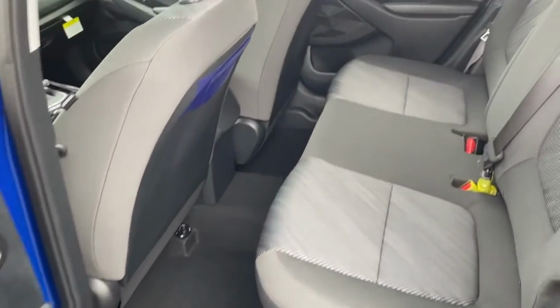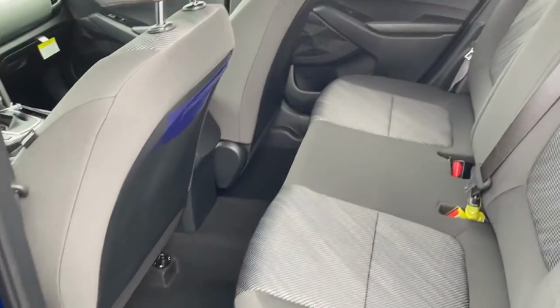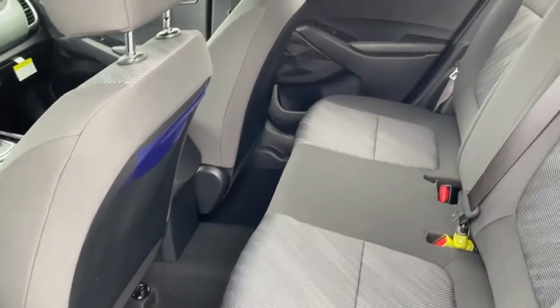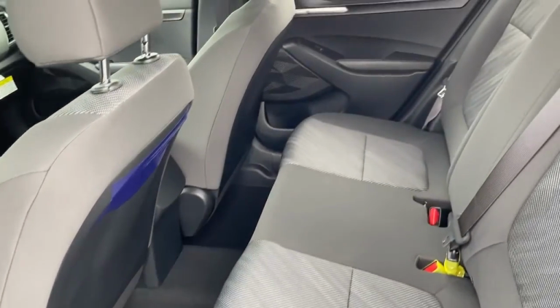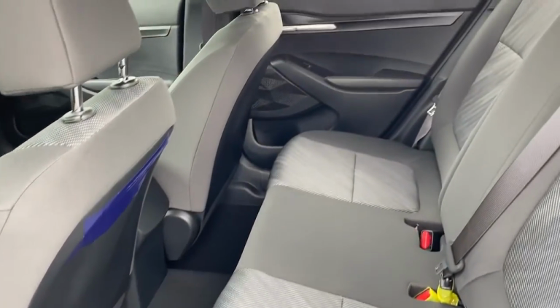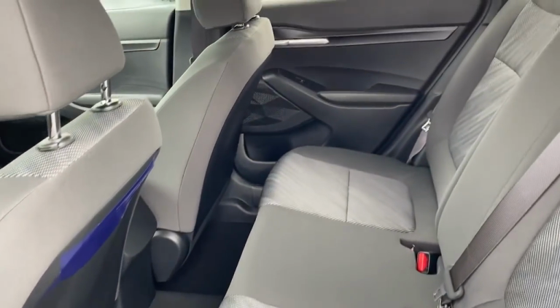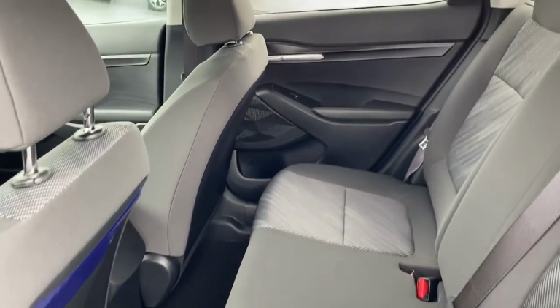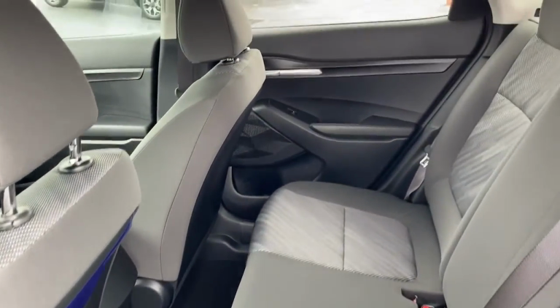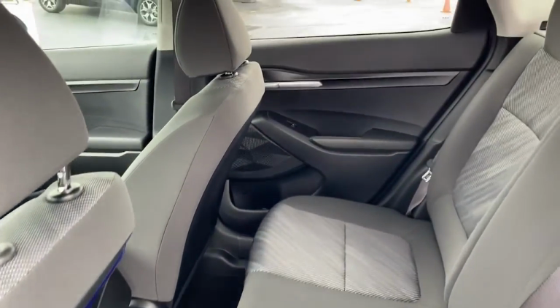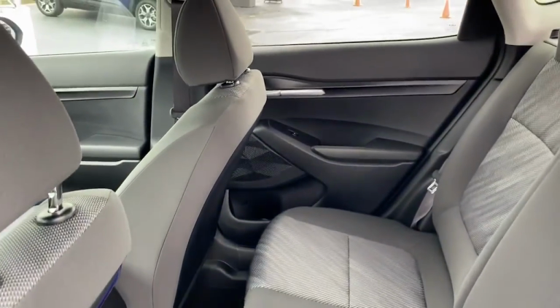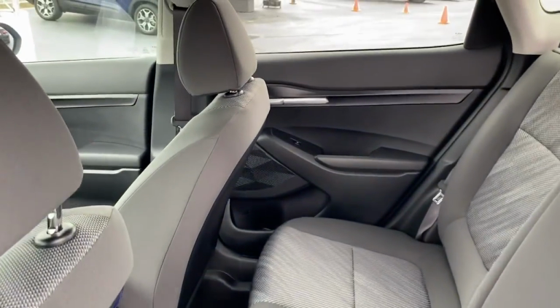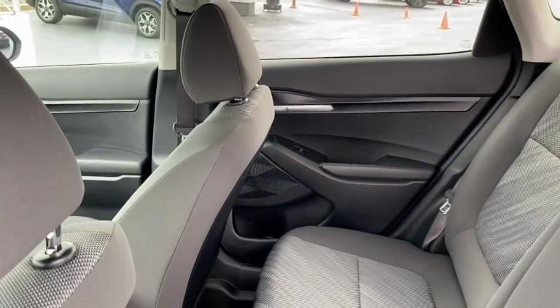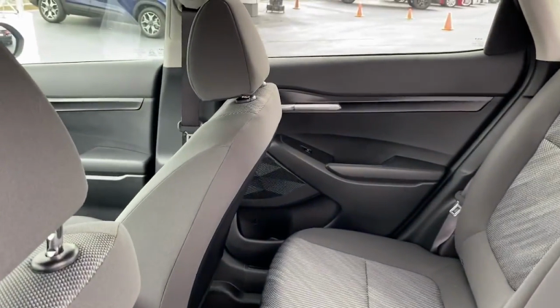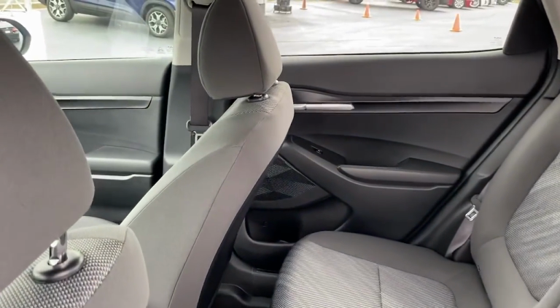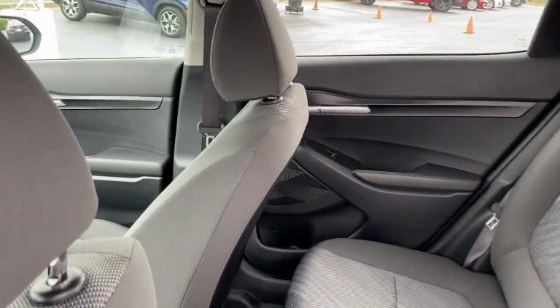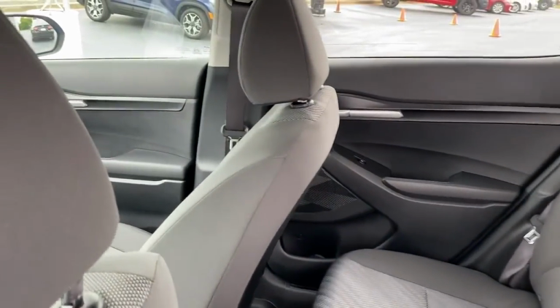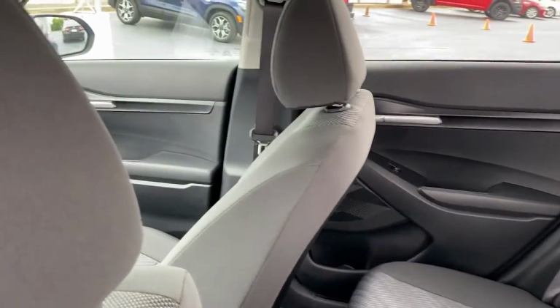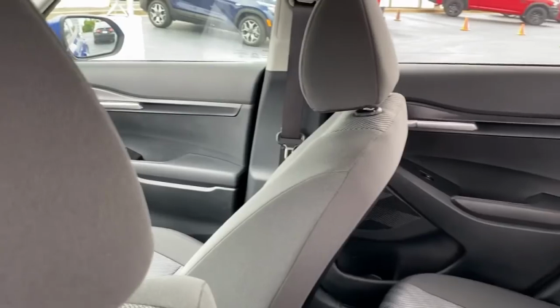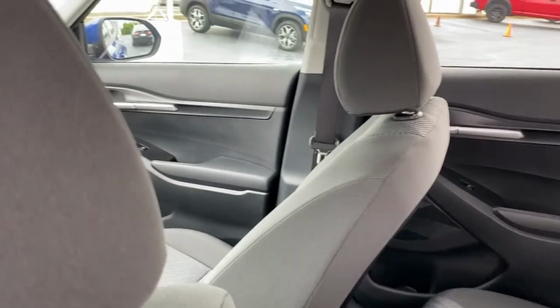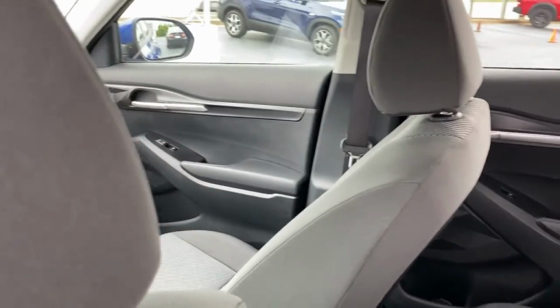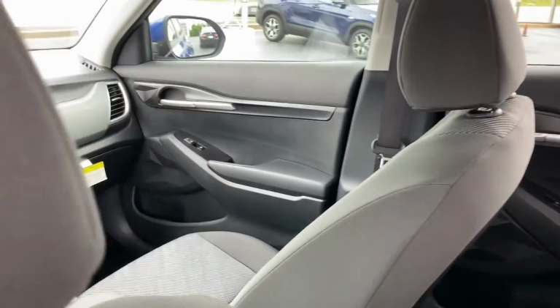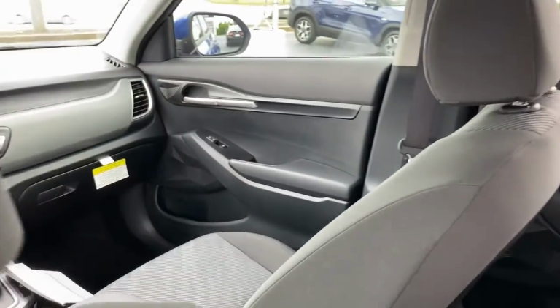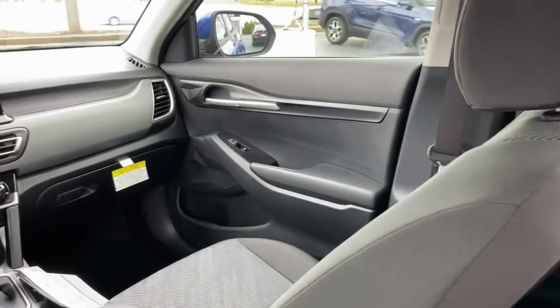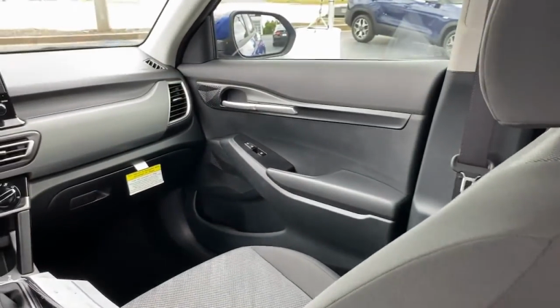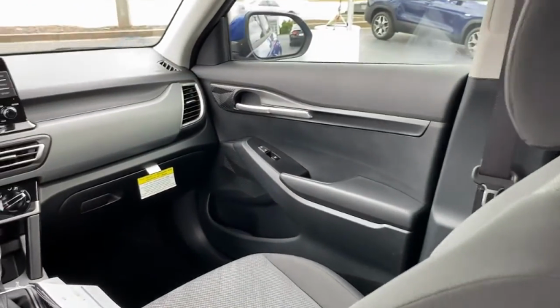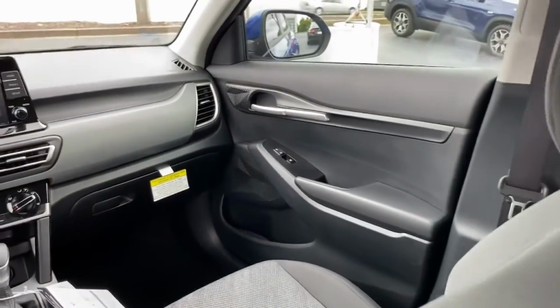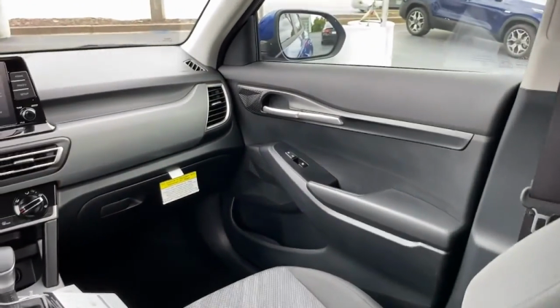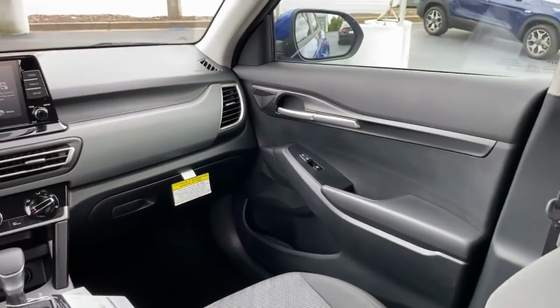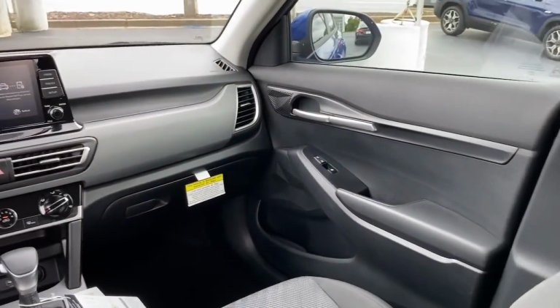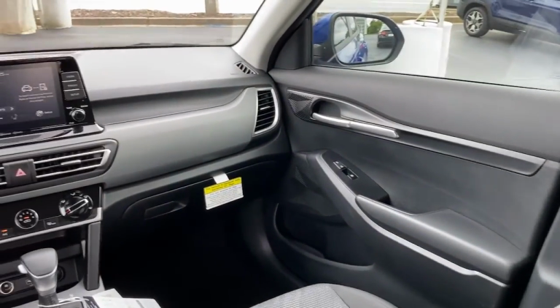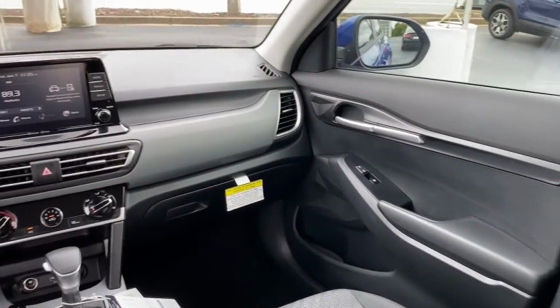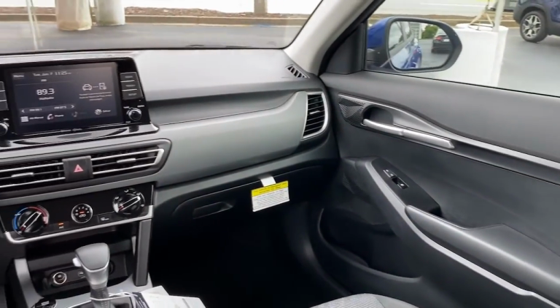Come in for a test drive — our team will make it the best part of your day.